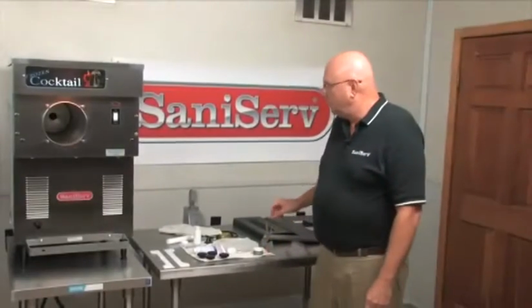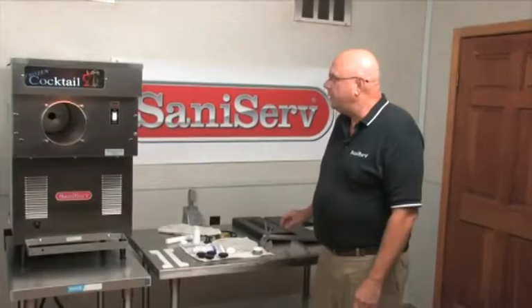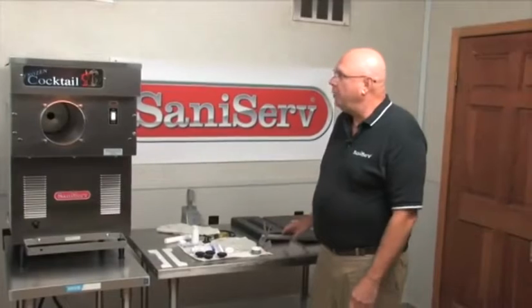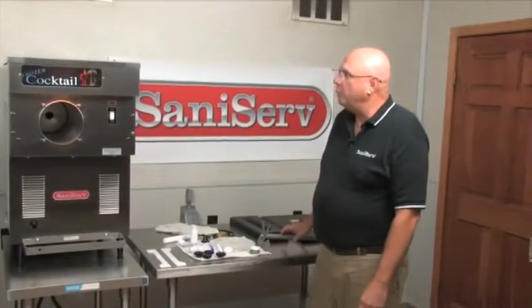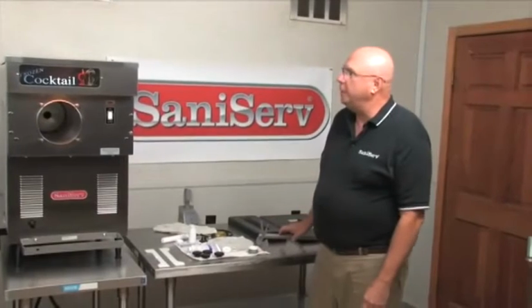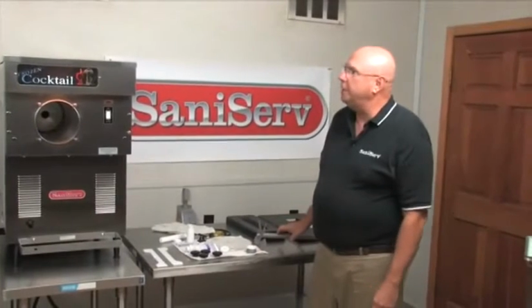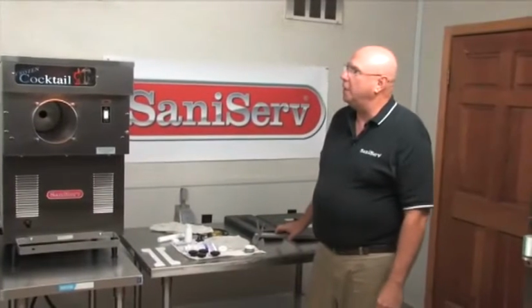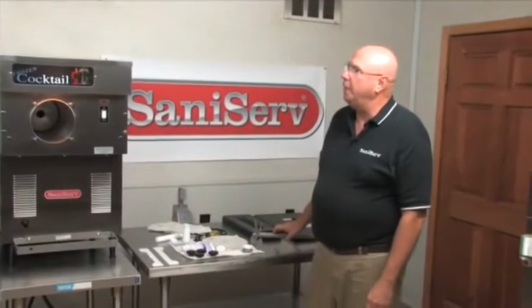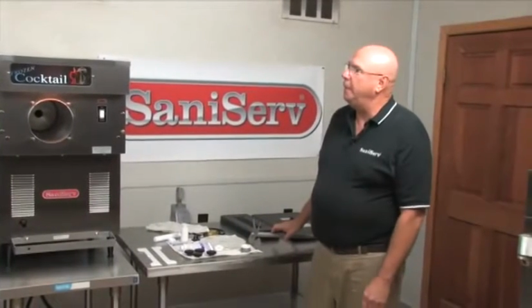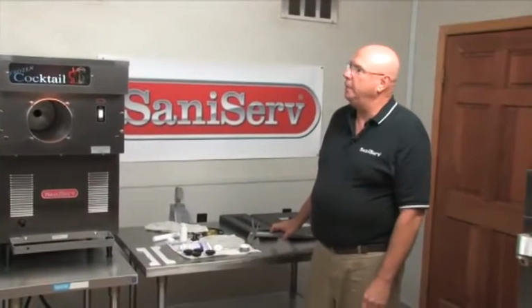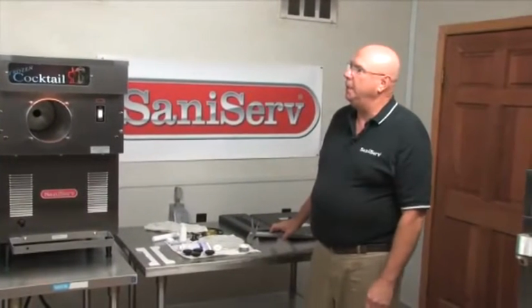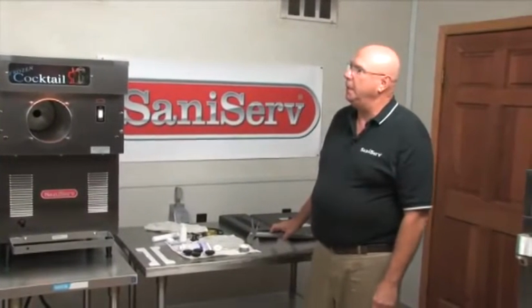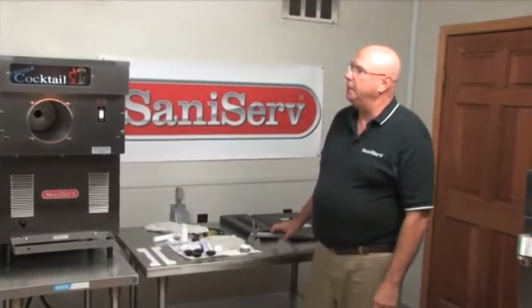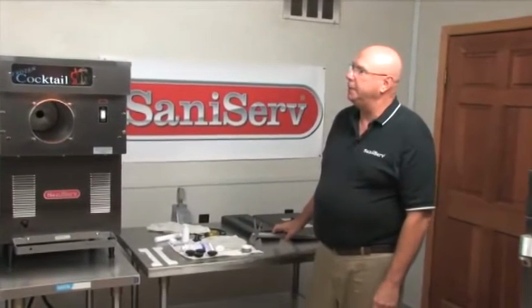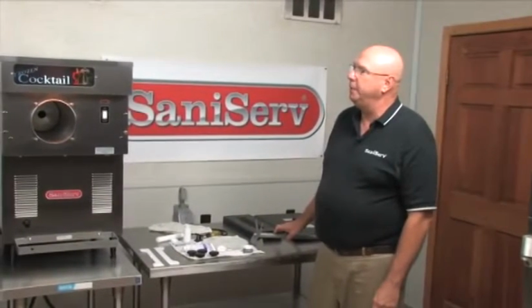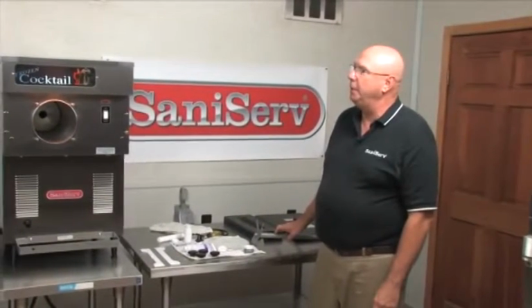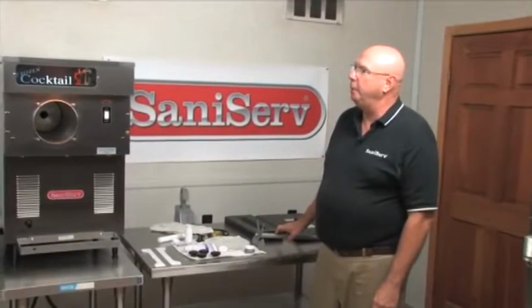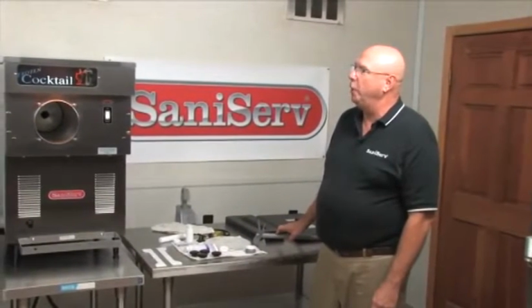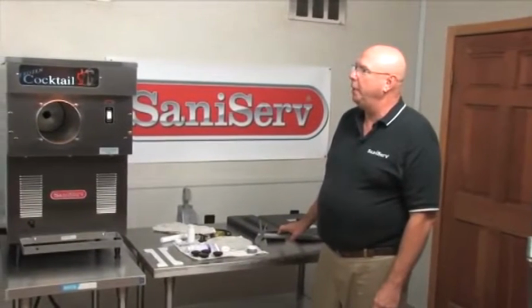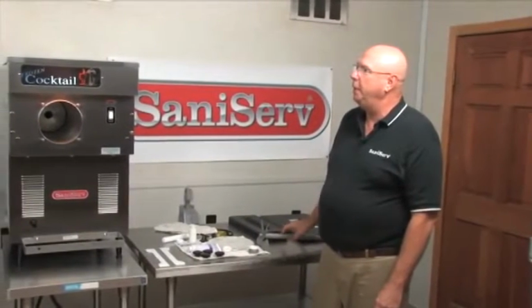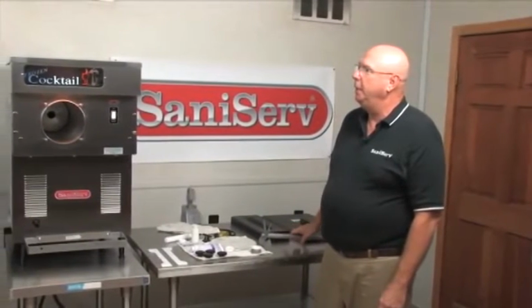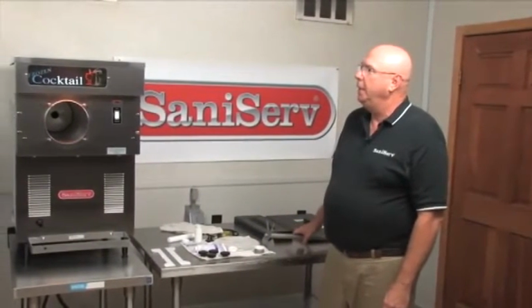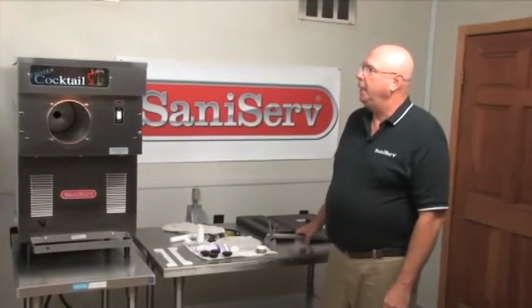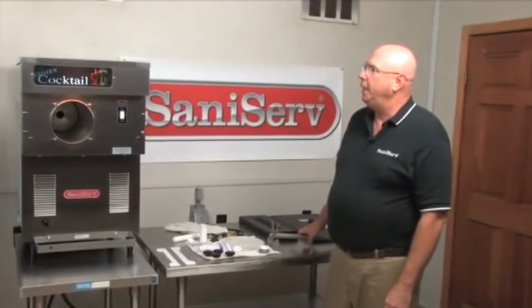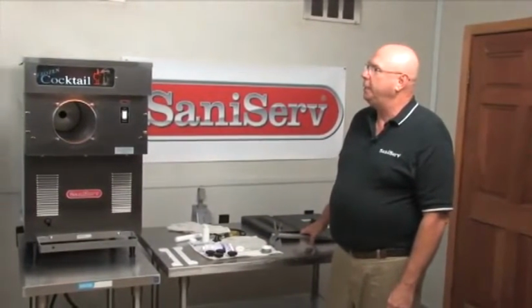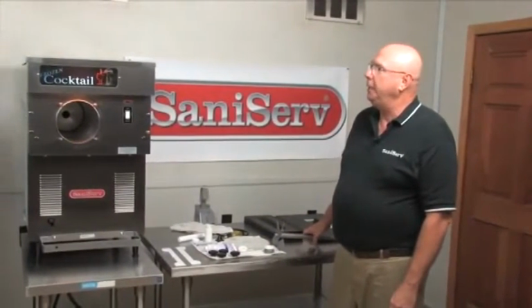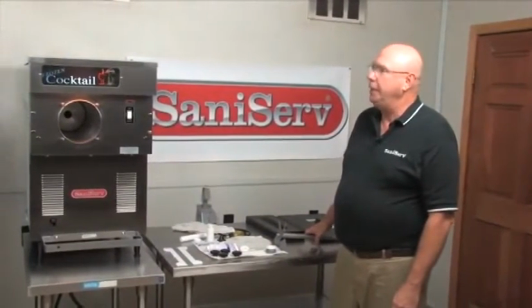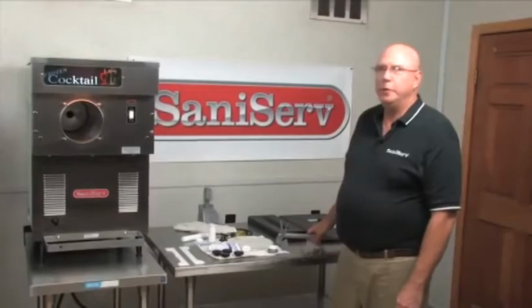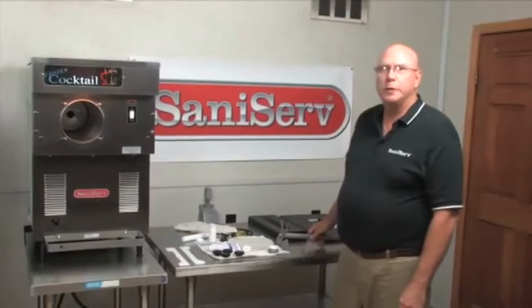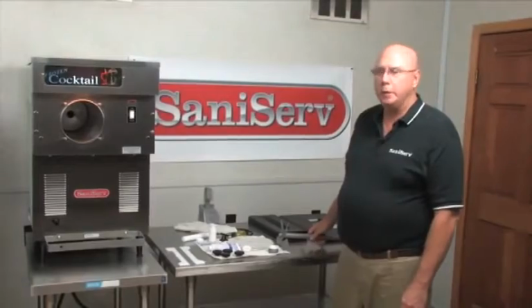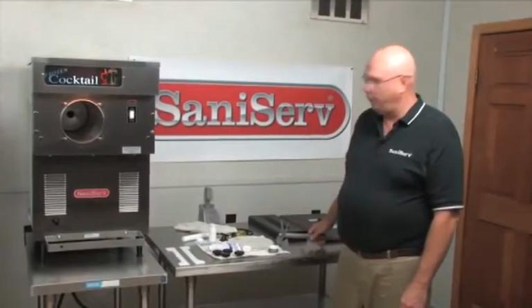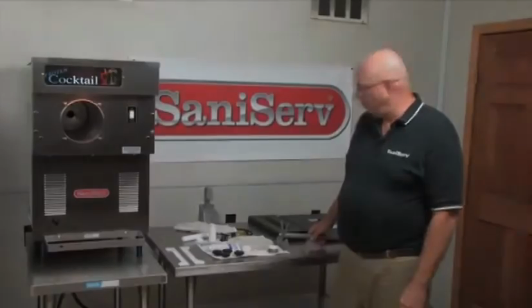Today we're going to talk about assembling, running, and cleaning your 704.